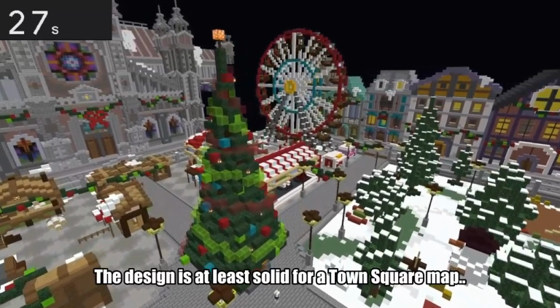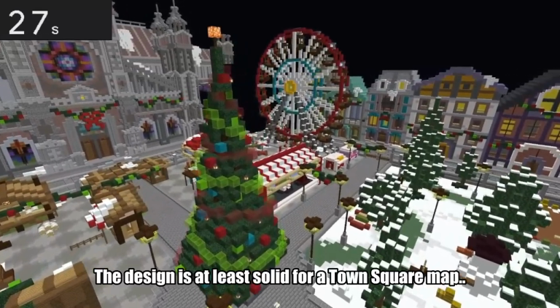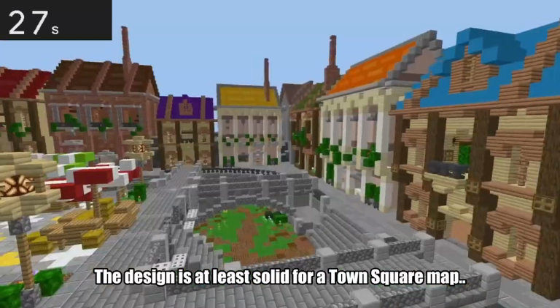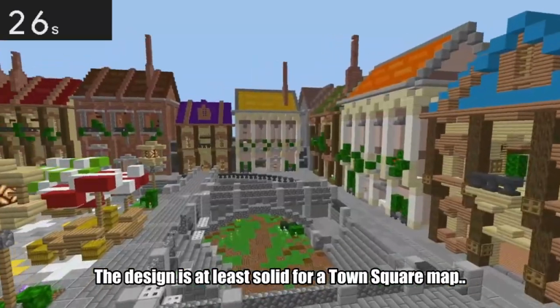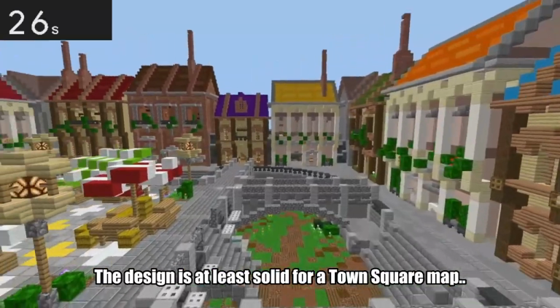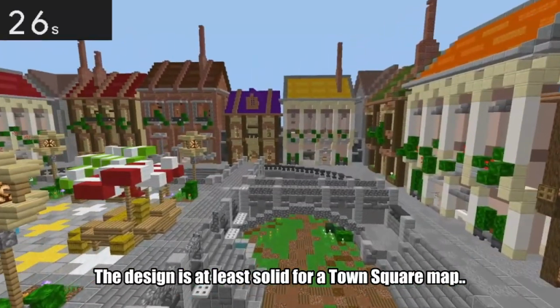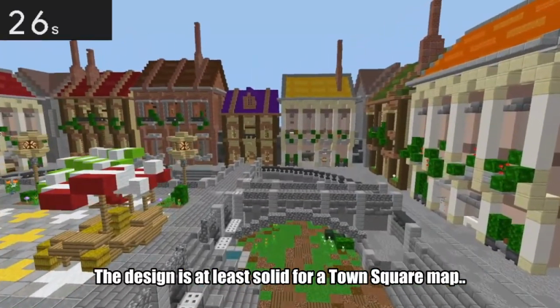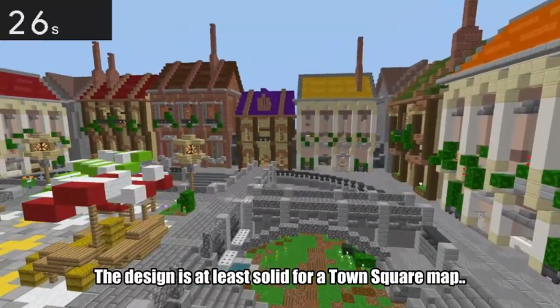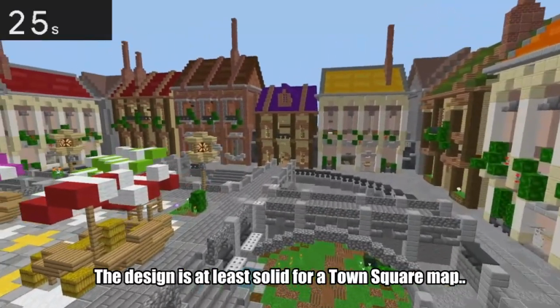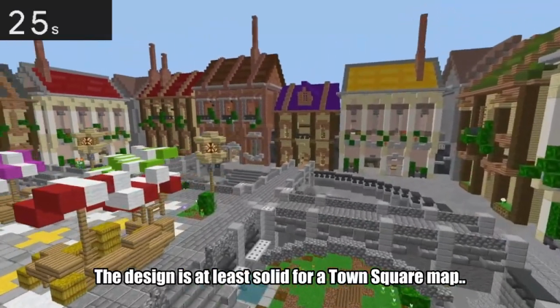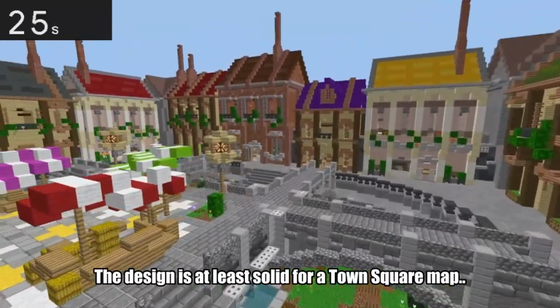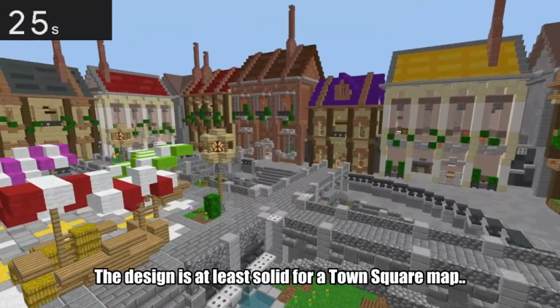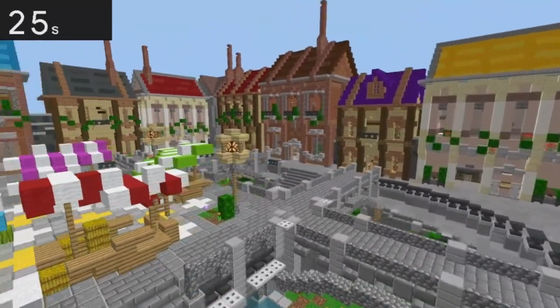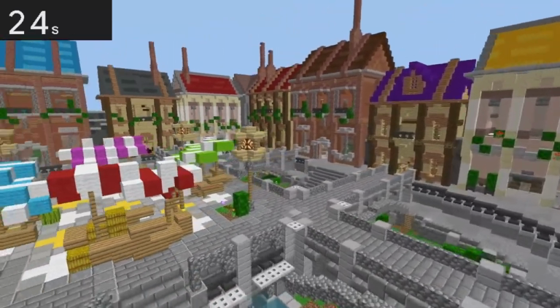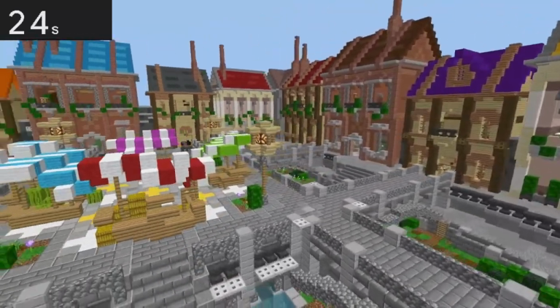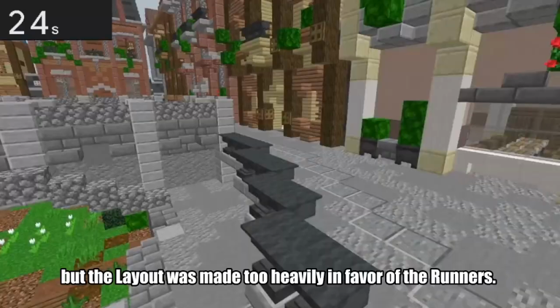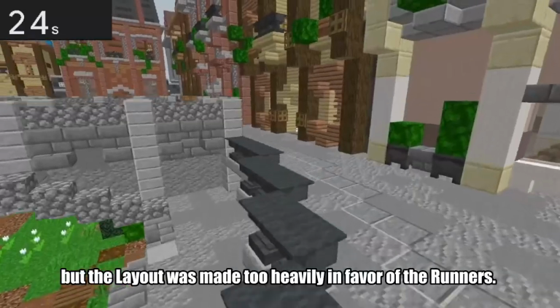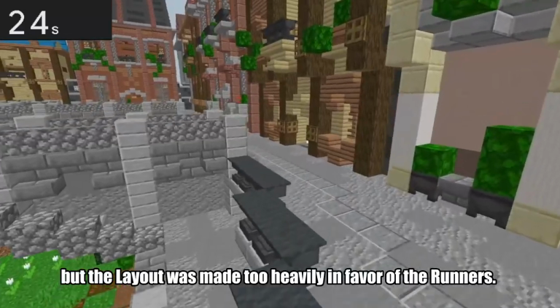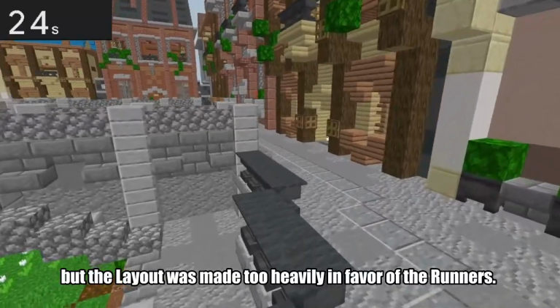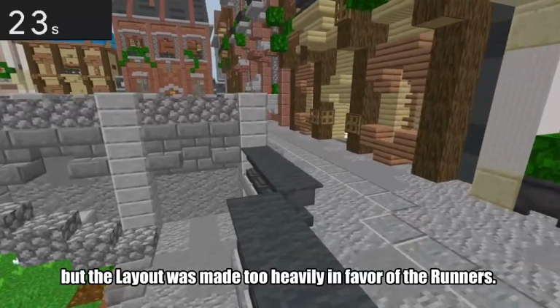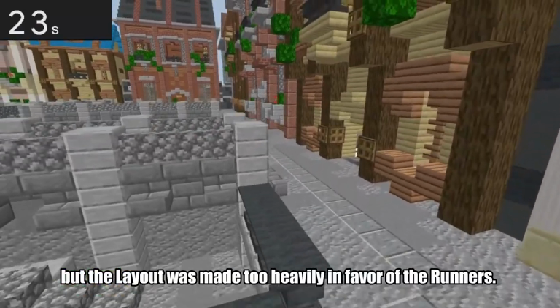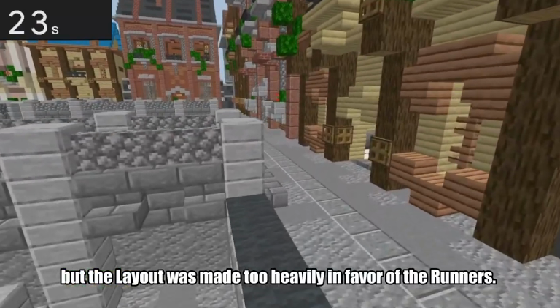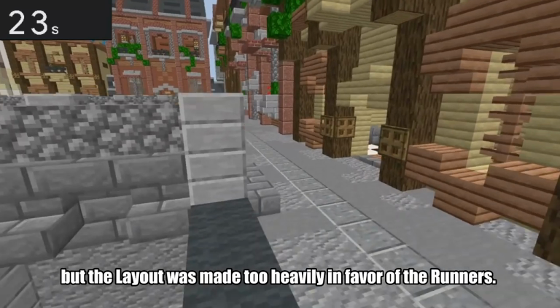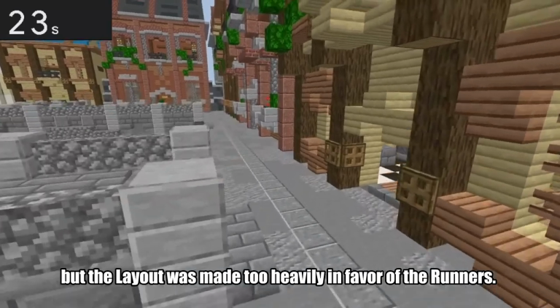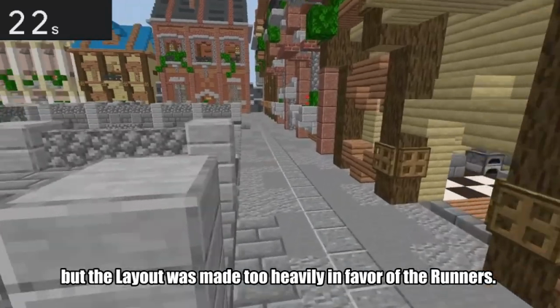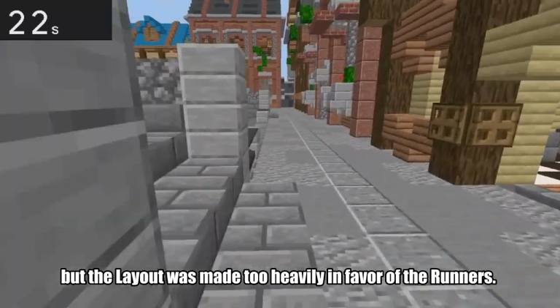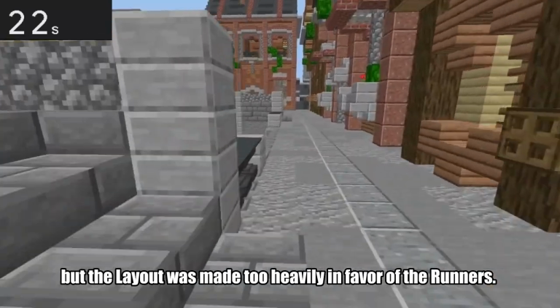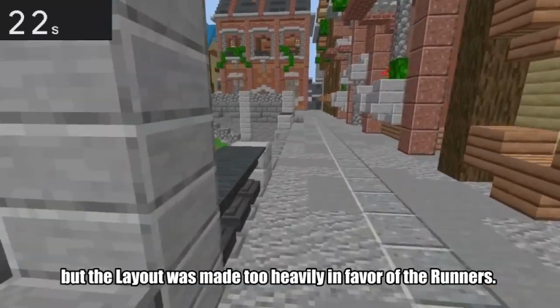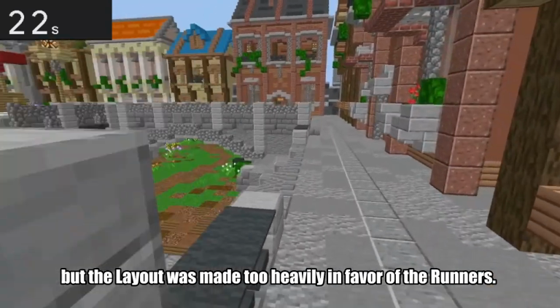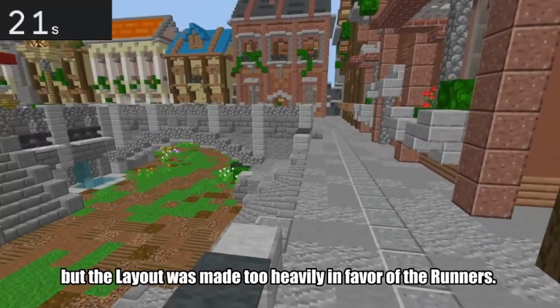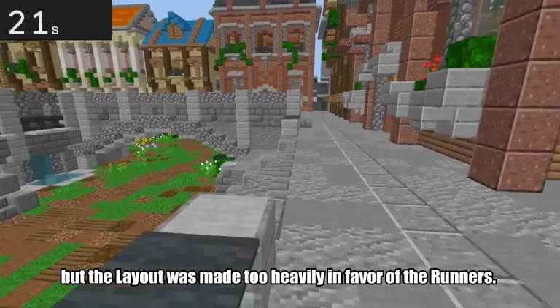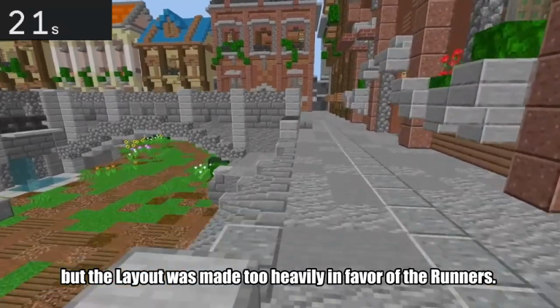And the design is at least solid for a tile-square map, but the layout was made too heavily in favor of the runners.